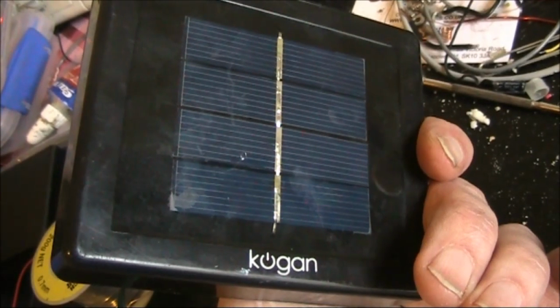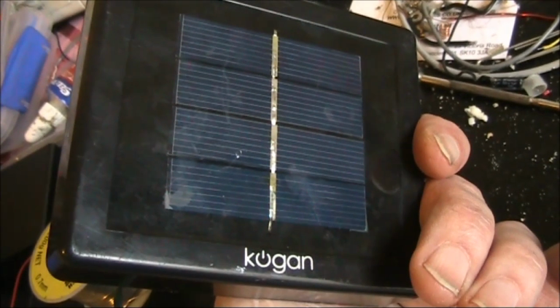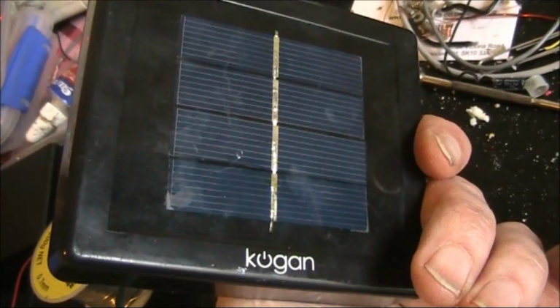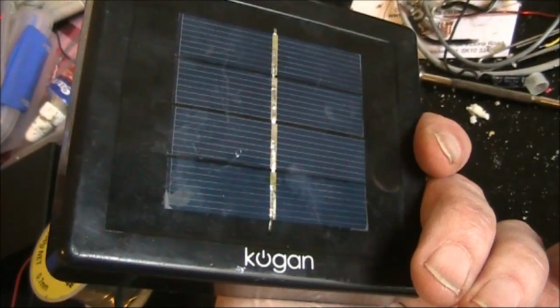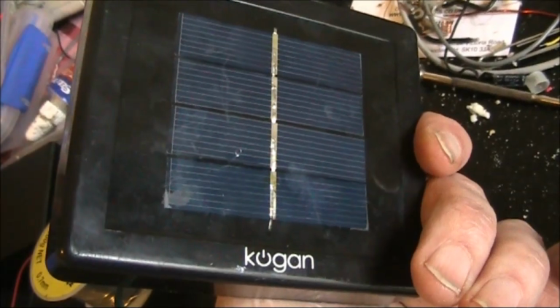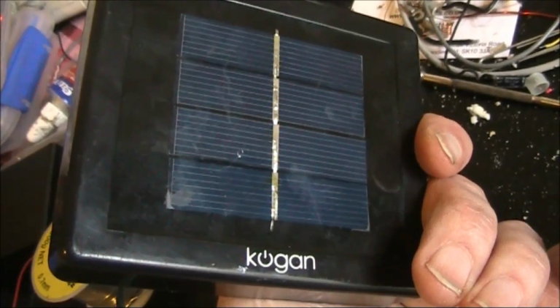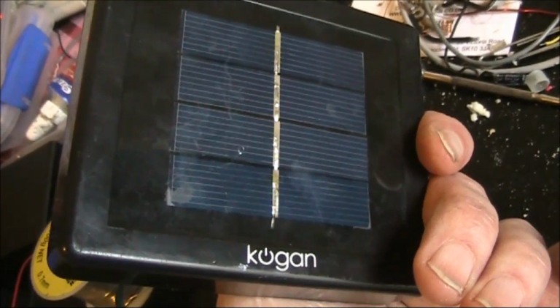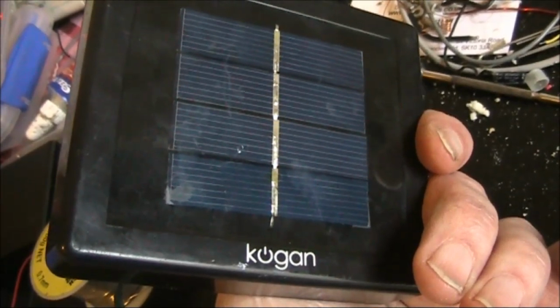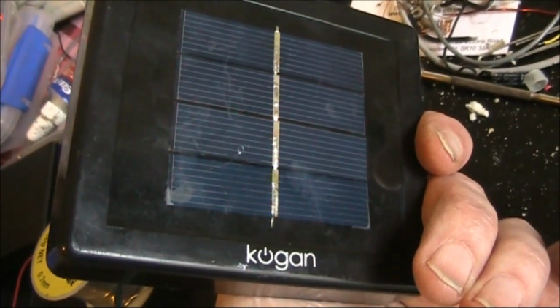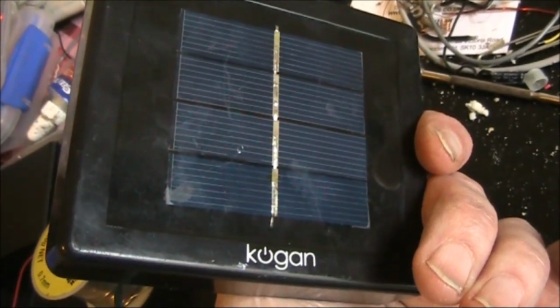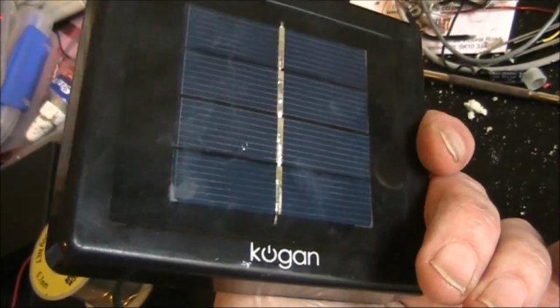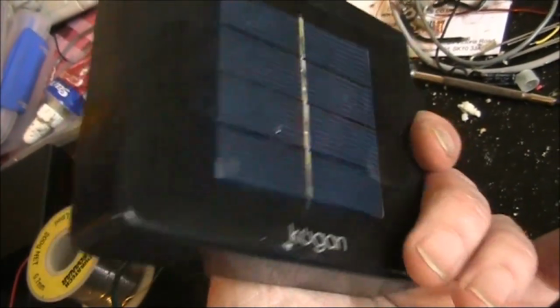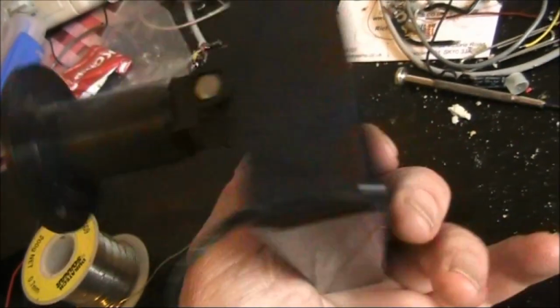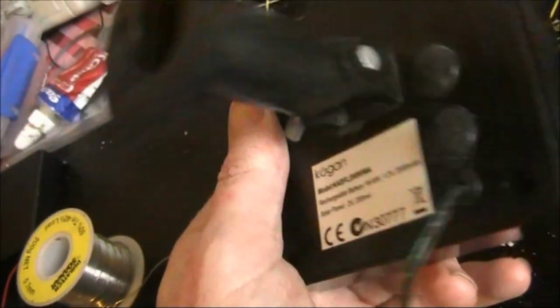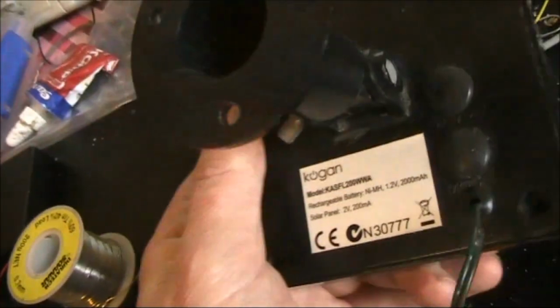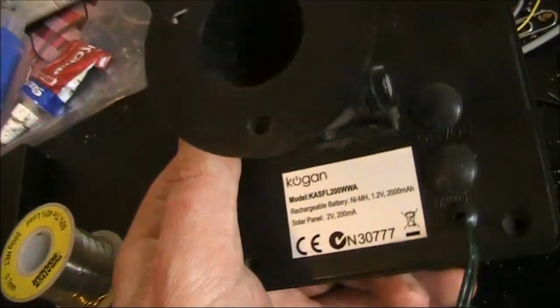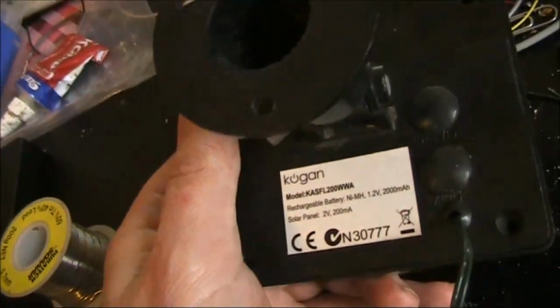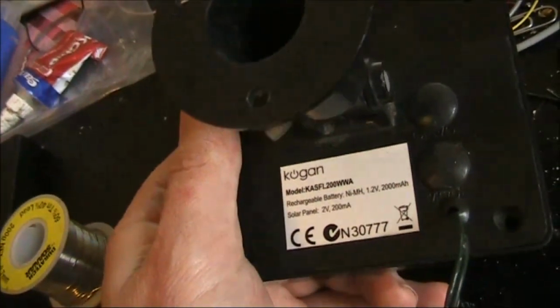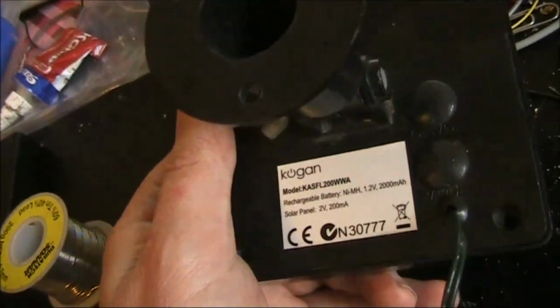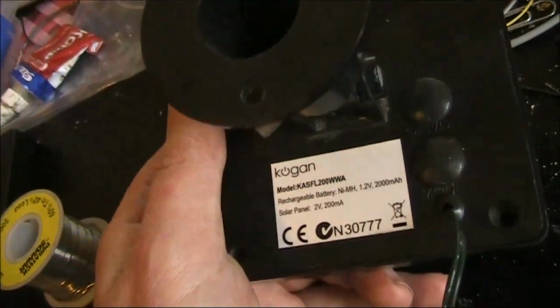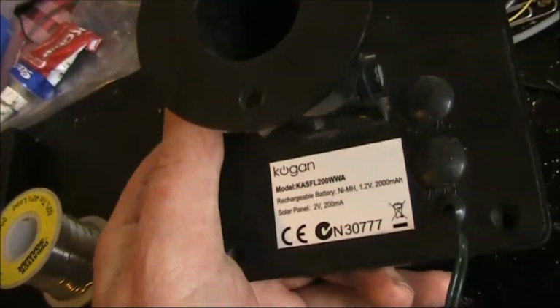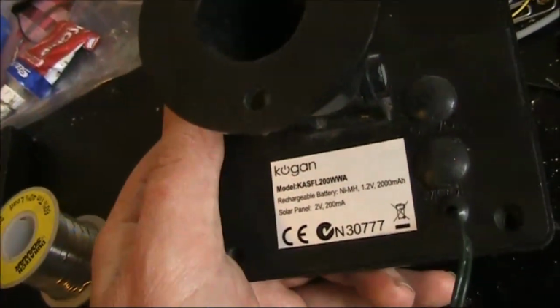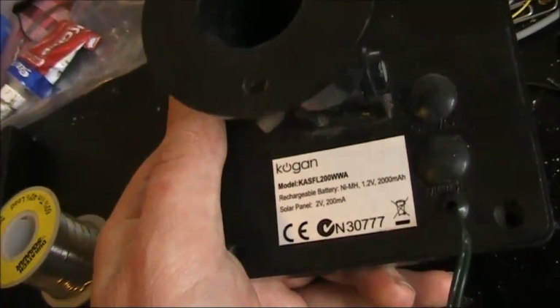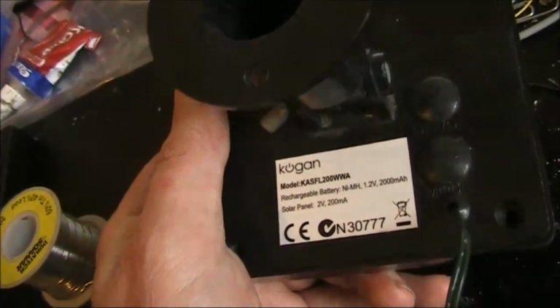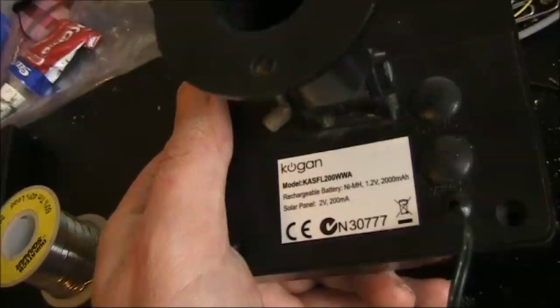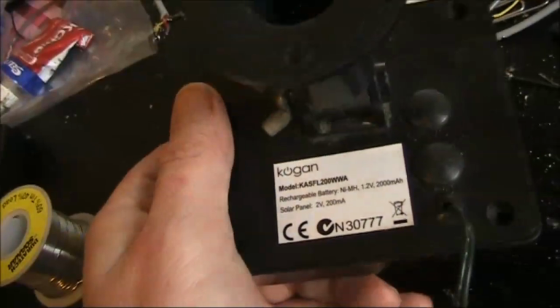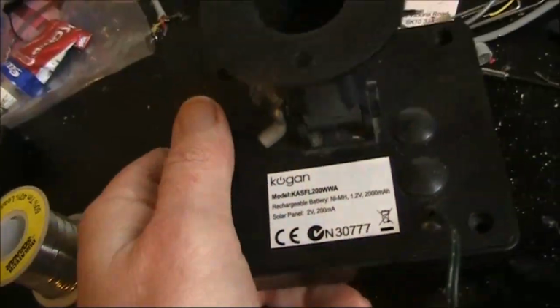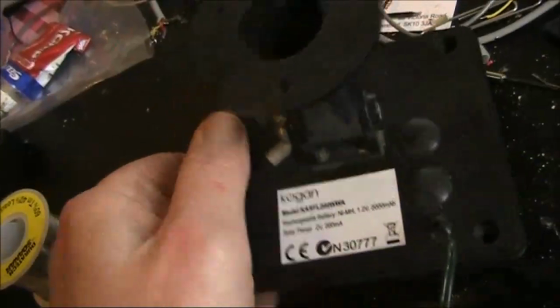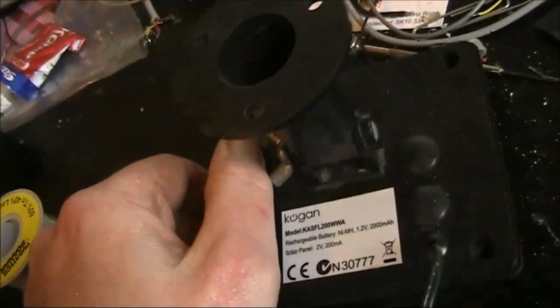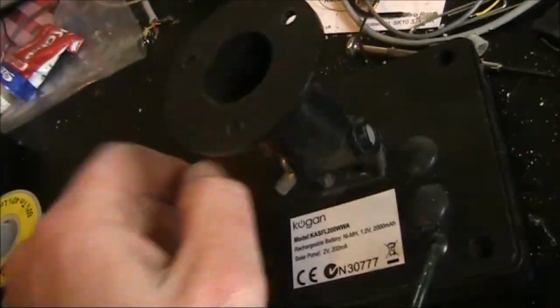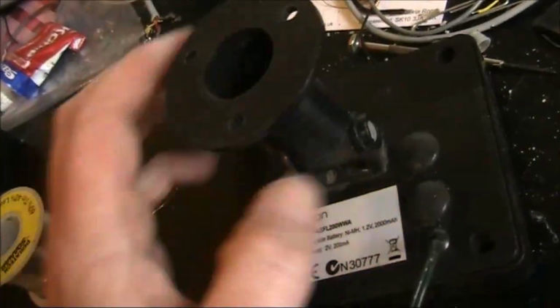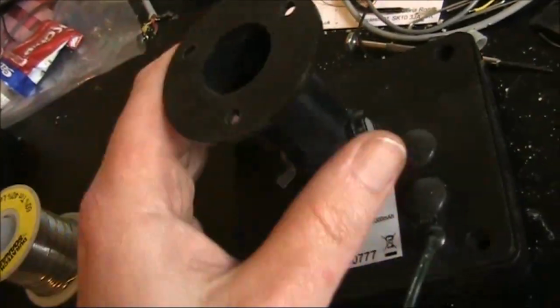Here's a small solar cell I found one day by the street — Kogan brand, 2 volt, 200 milliamp power.